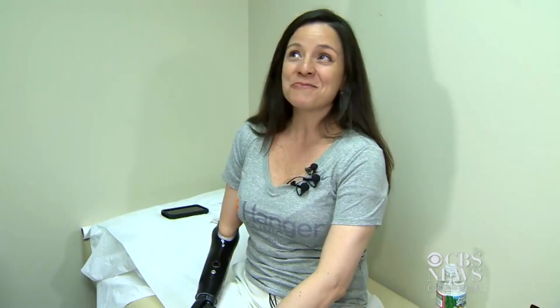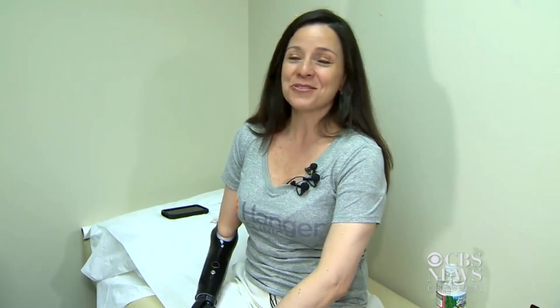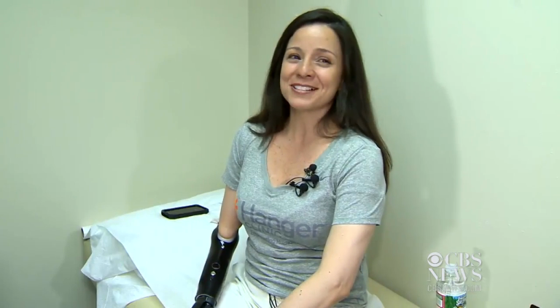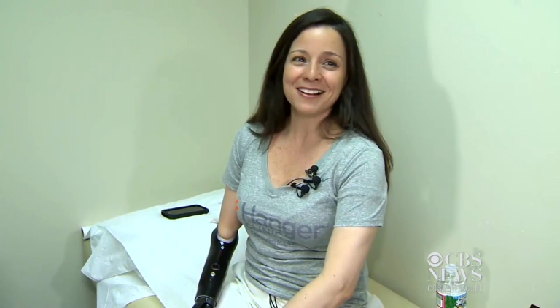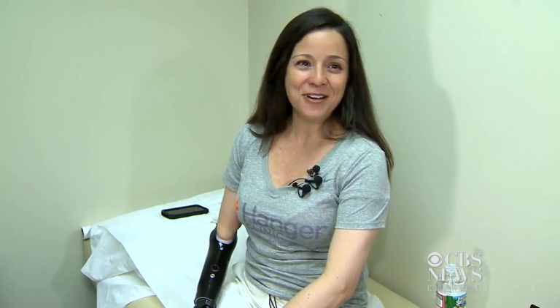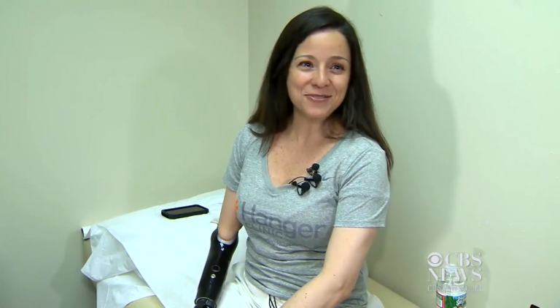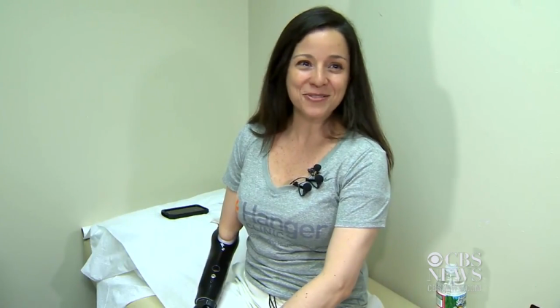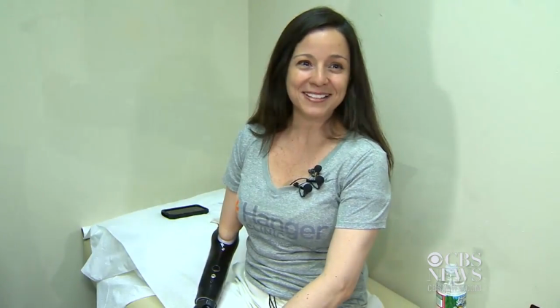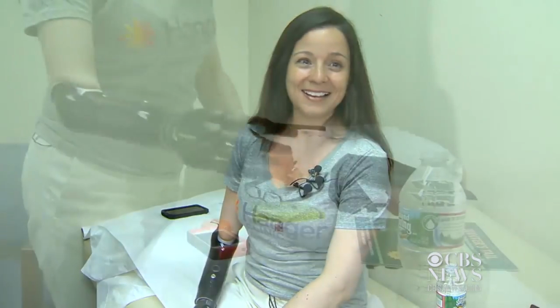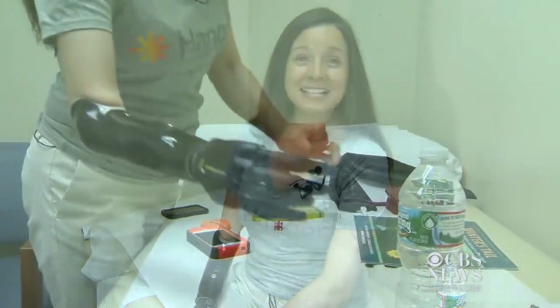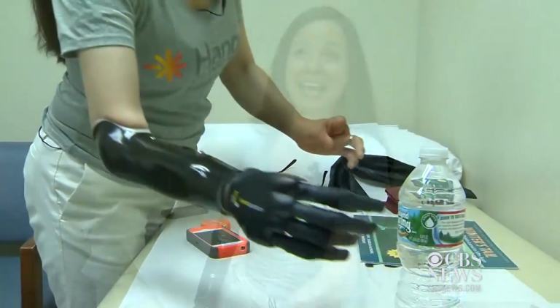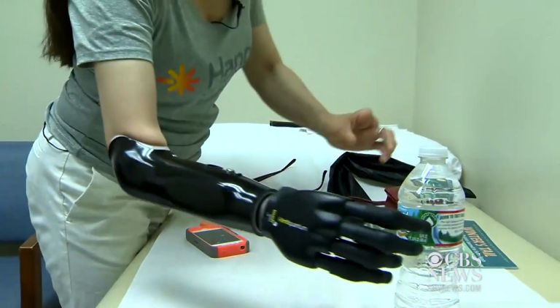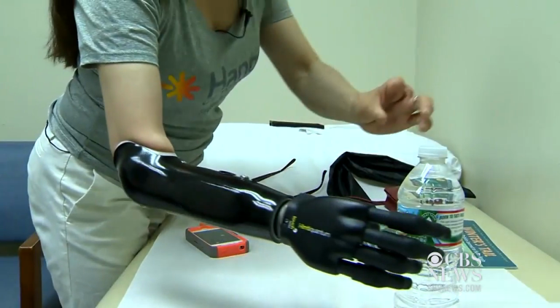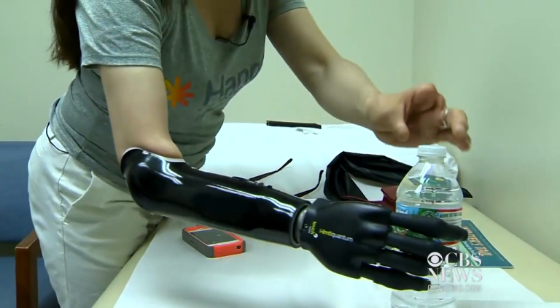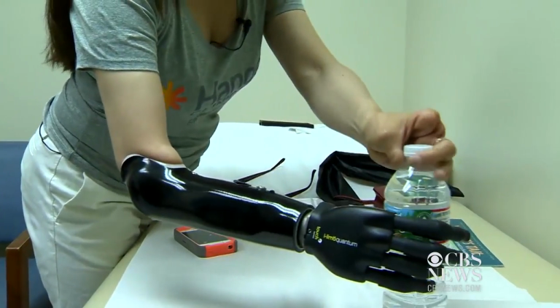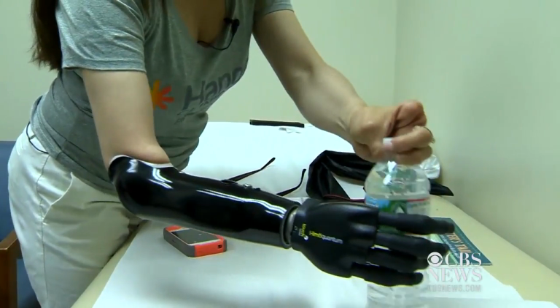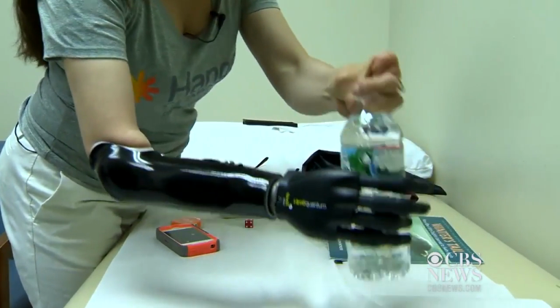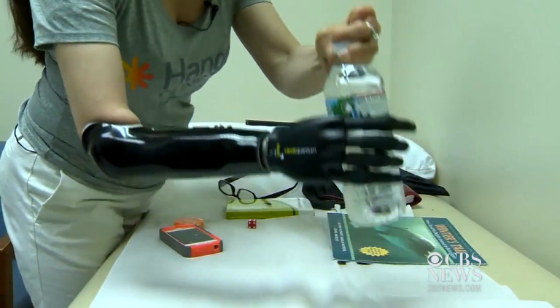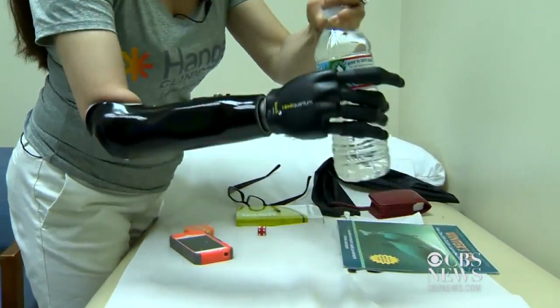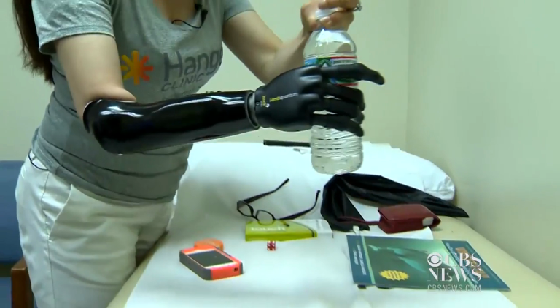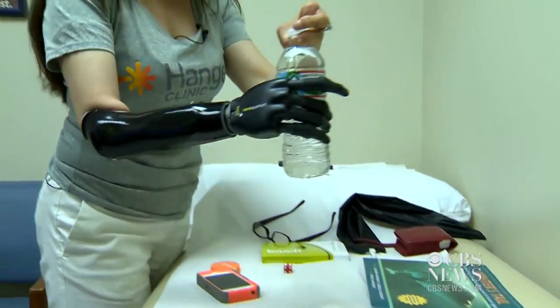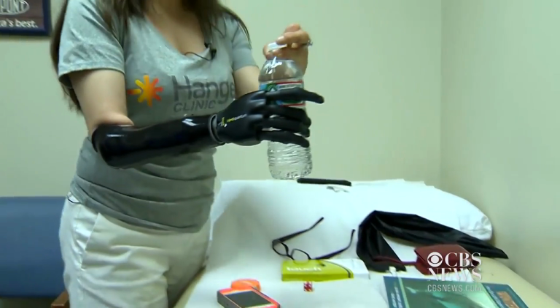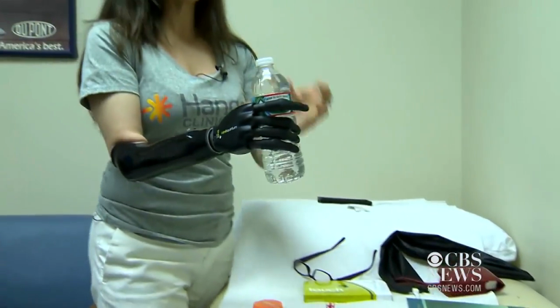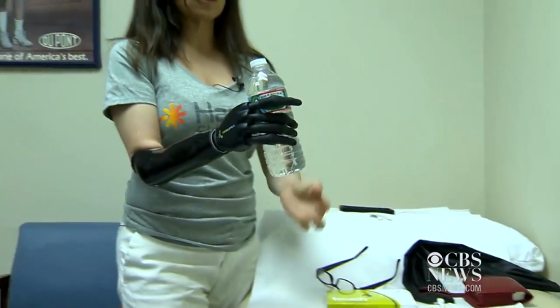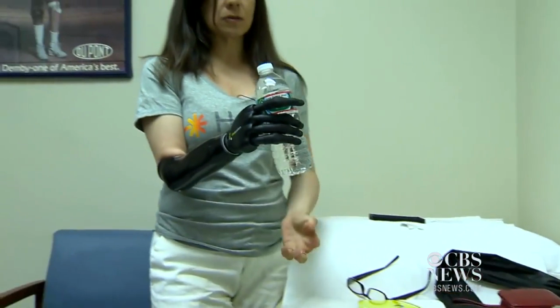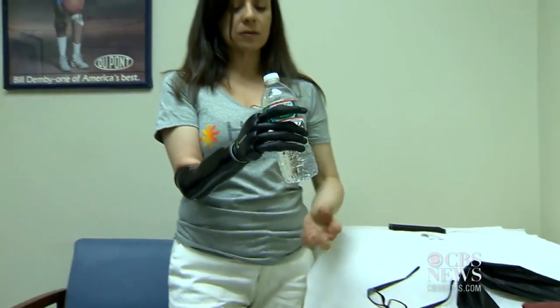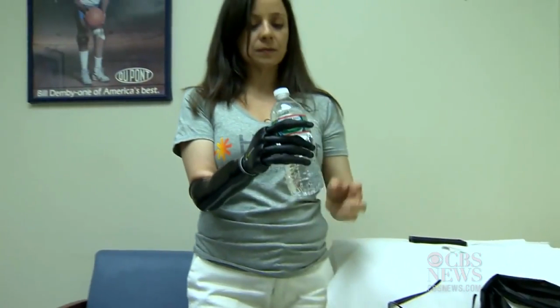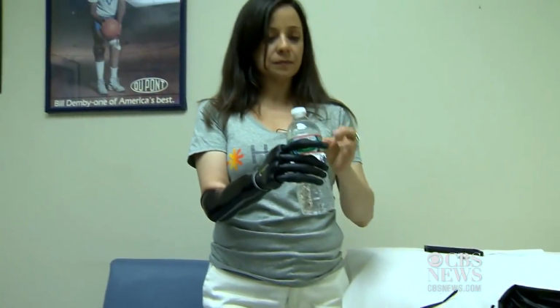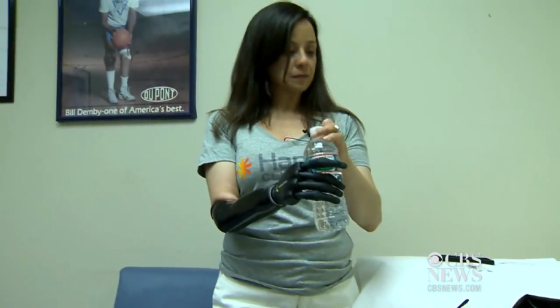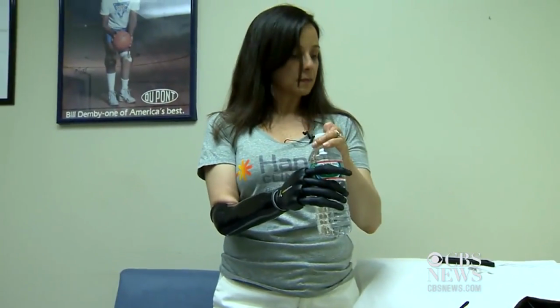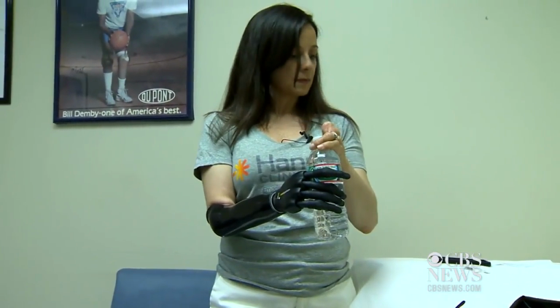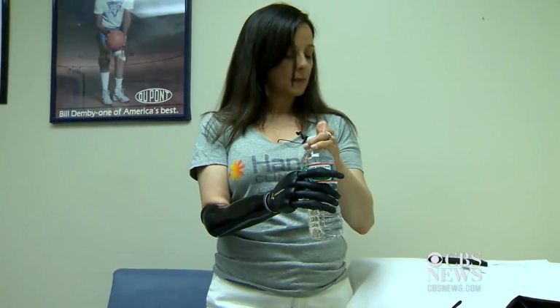She's so excited — you have no idea. Tuesday, she had her final fitting for her new i-limb quantum prosthesis.